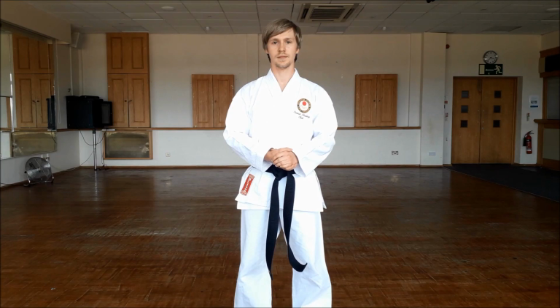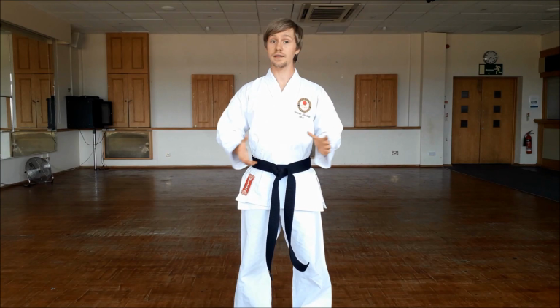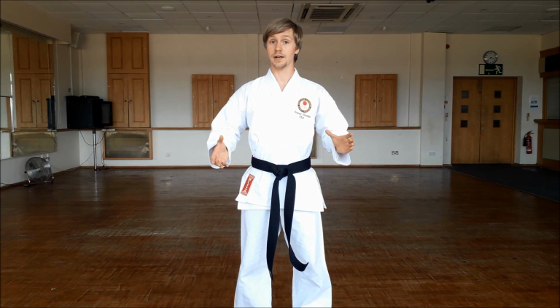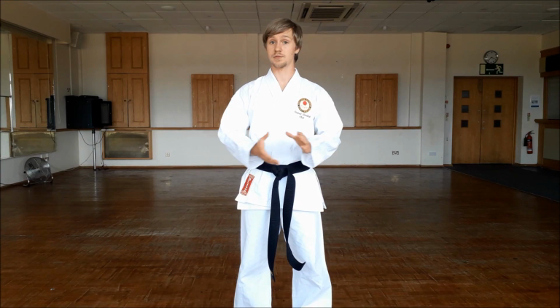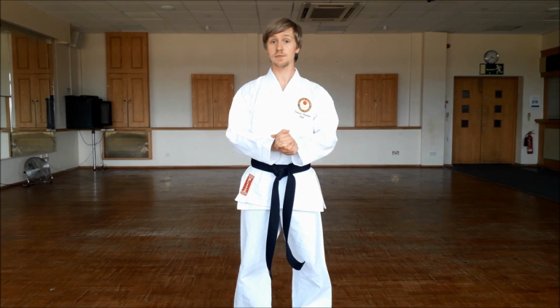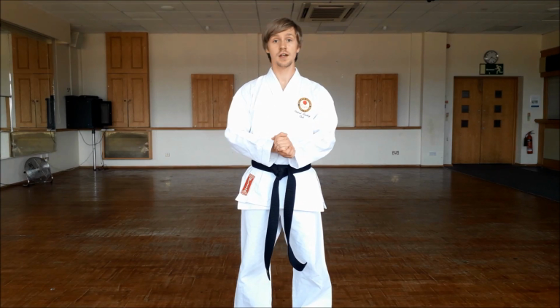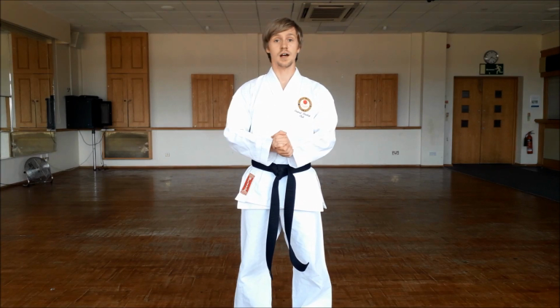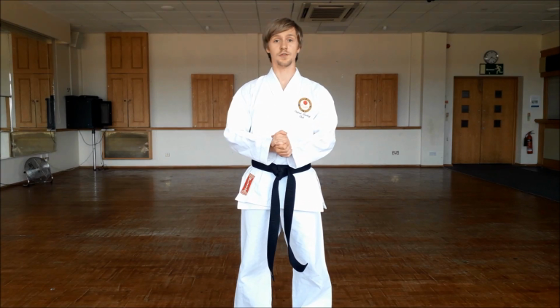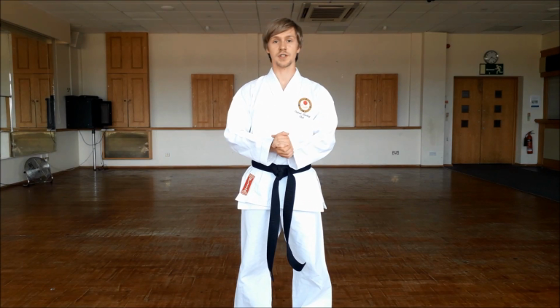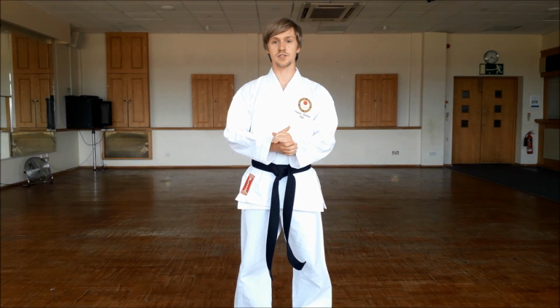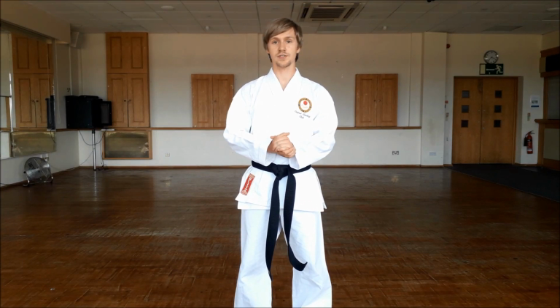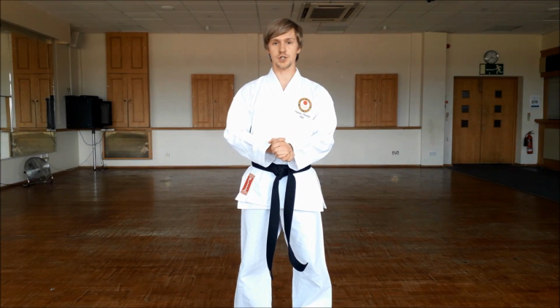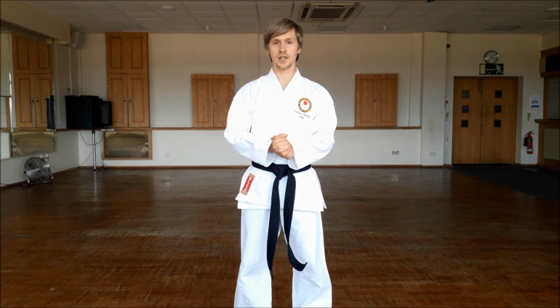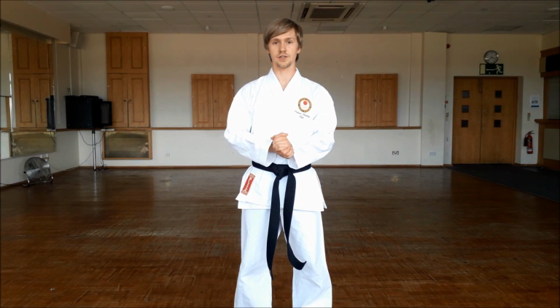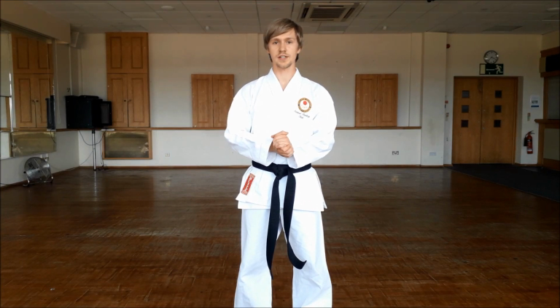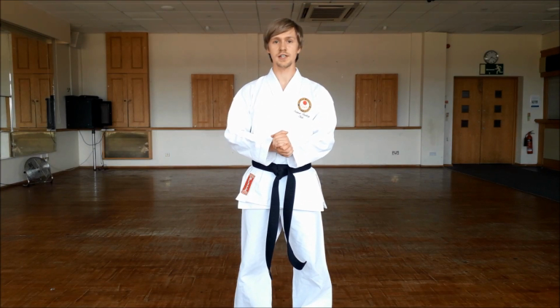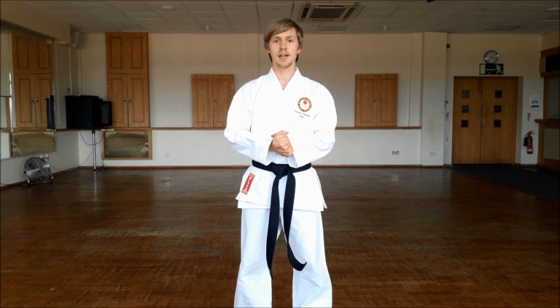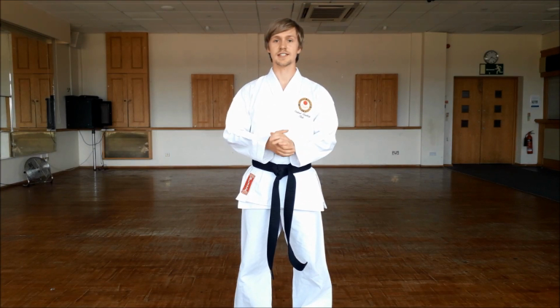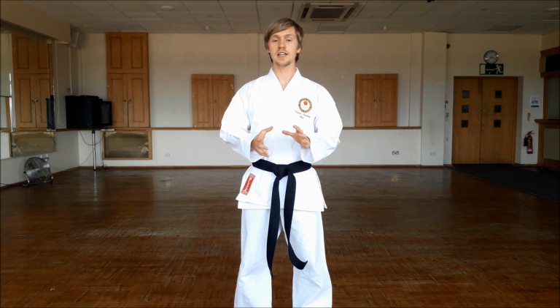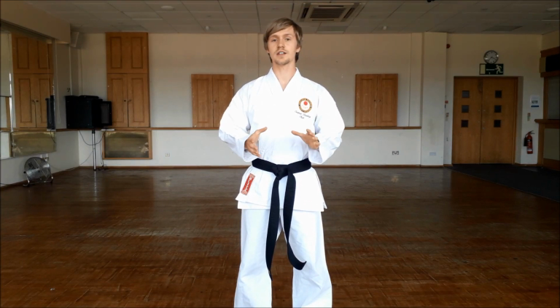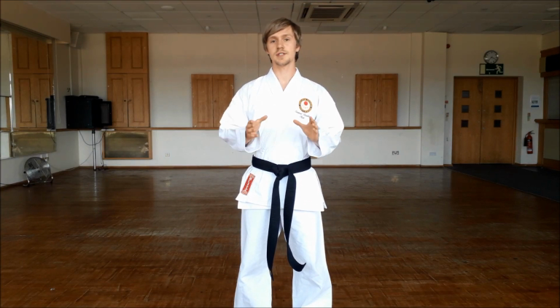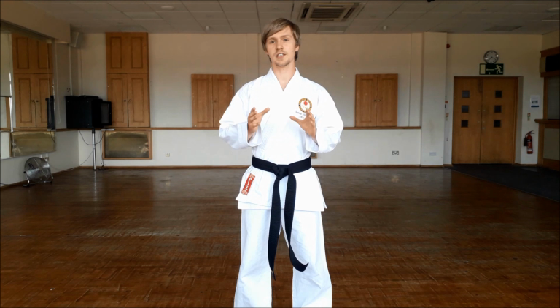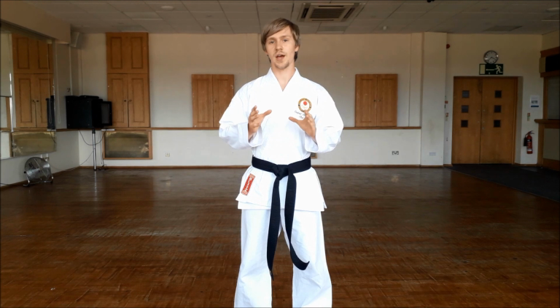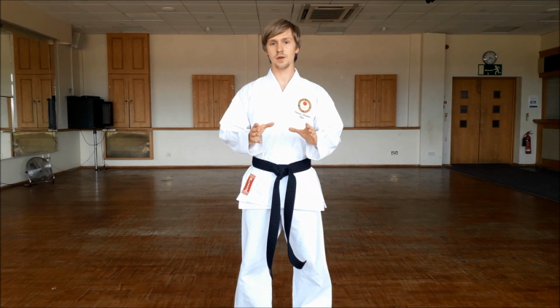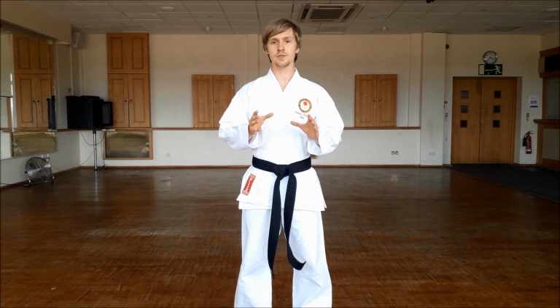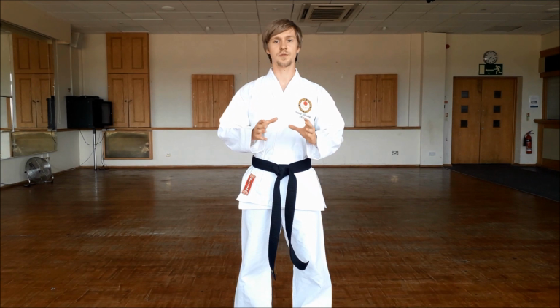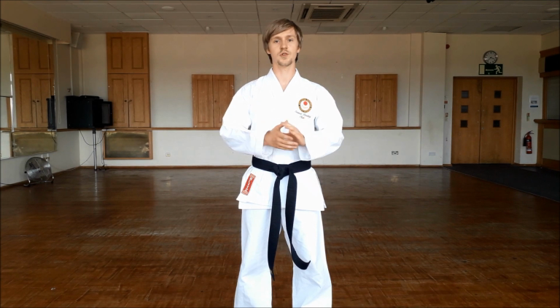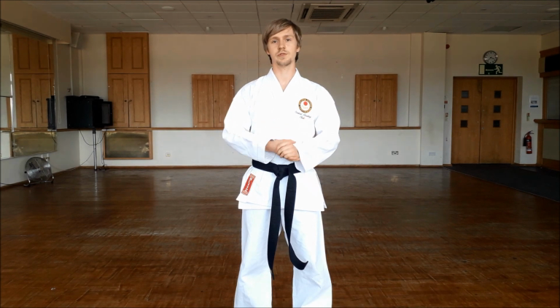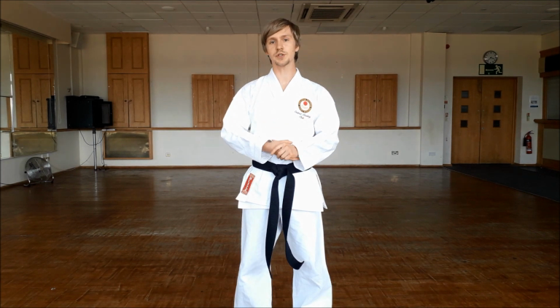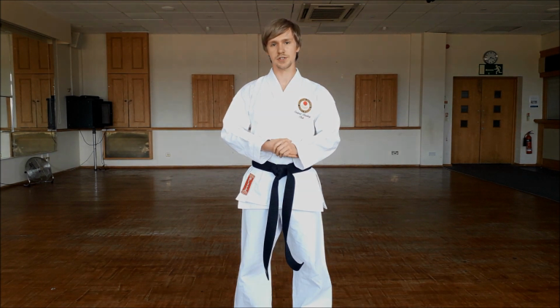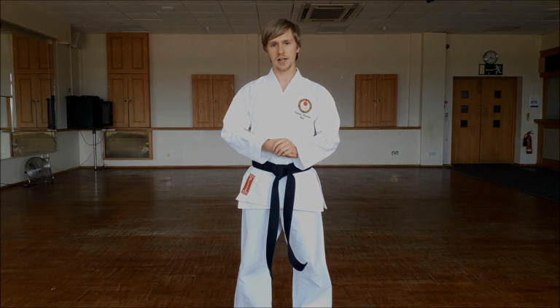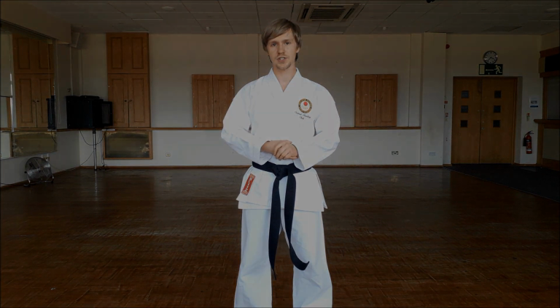Hi, my name is James. I'm the fourth dan instructor at Shotokan Karate, and today I'm going to be telling you how to perform your Kokusadach.